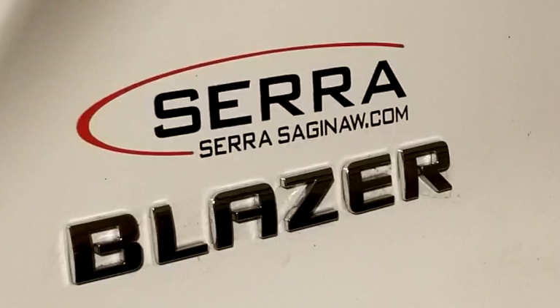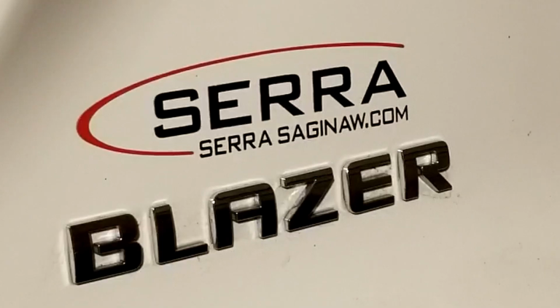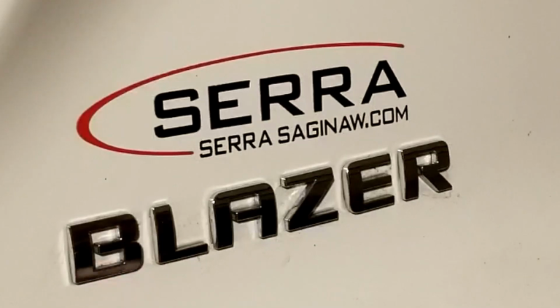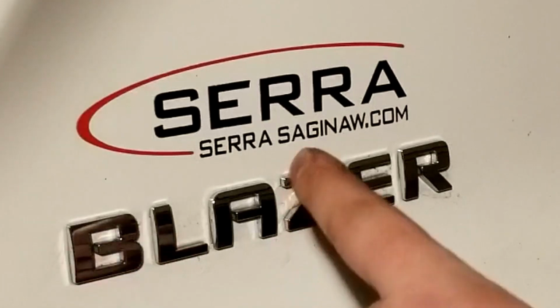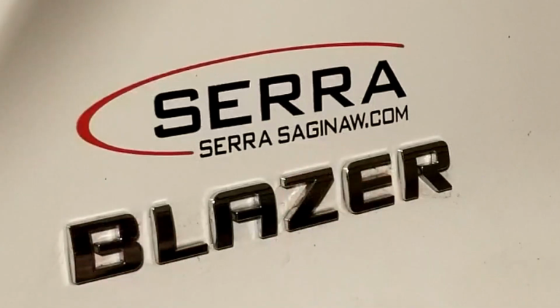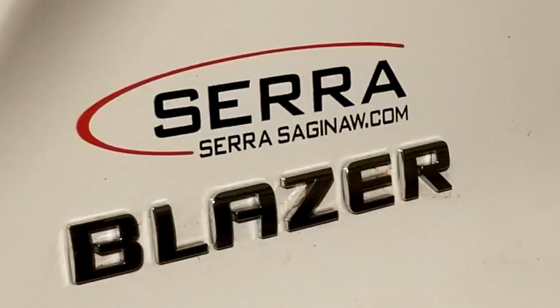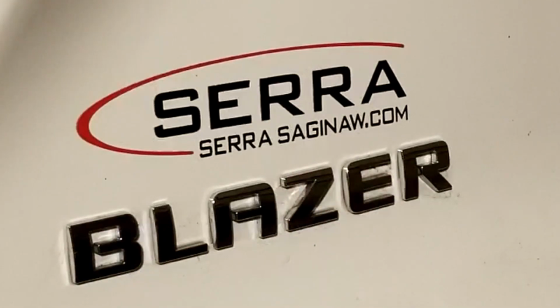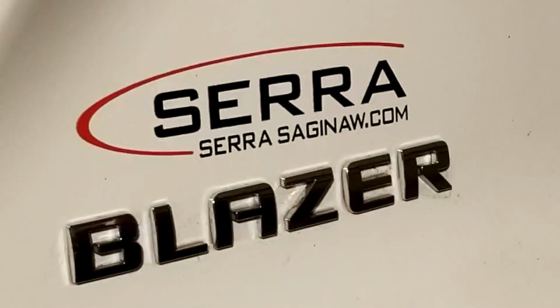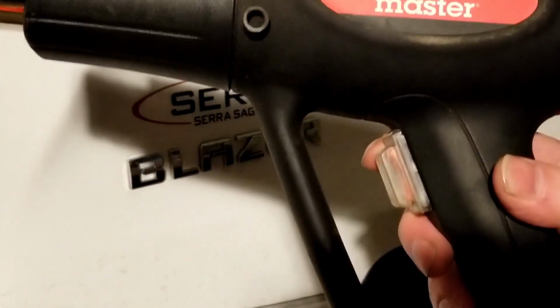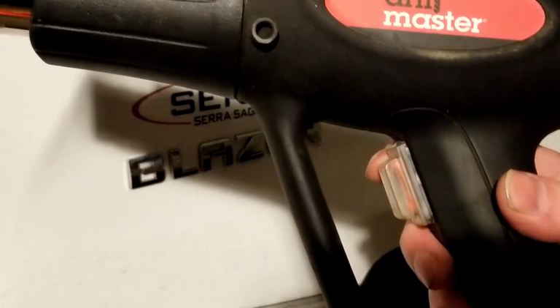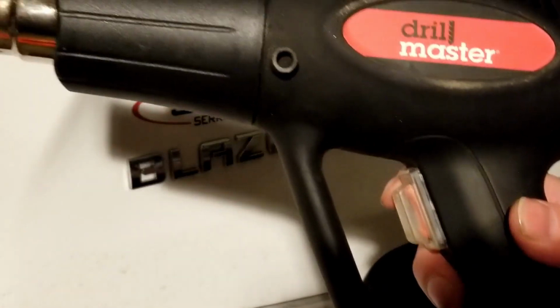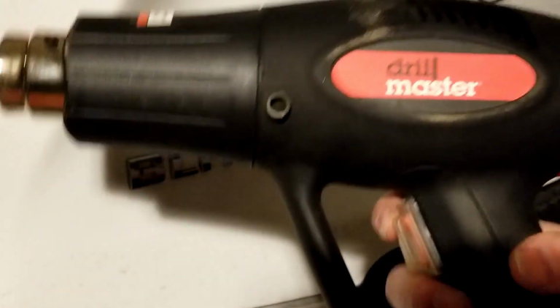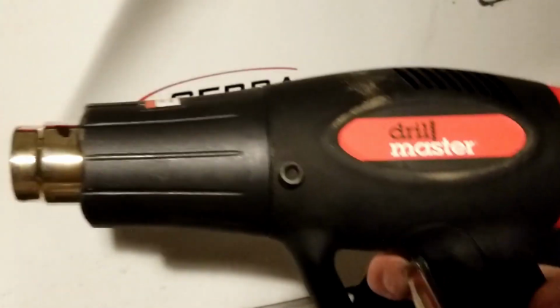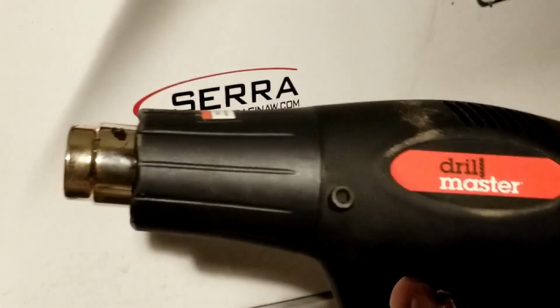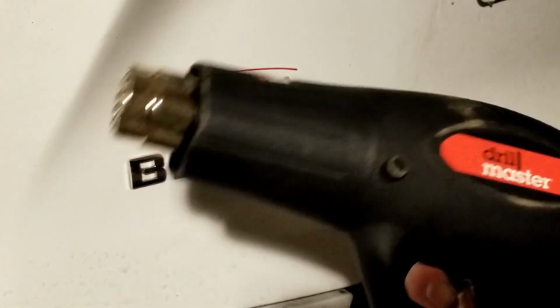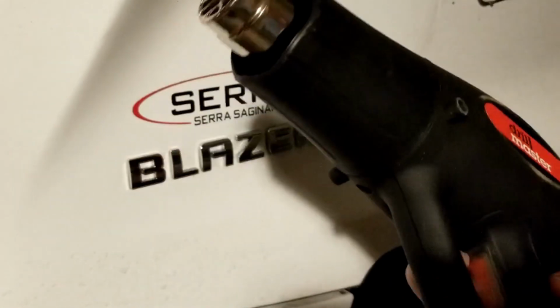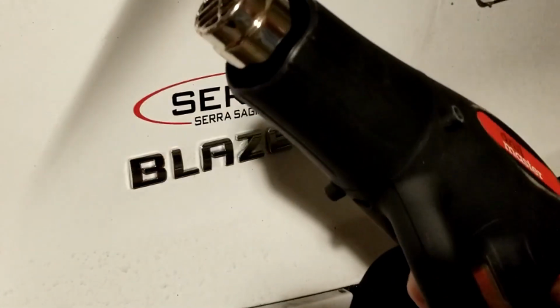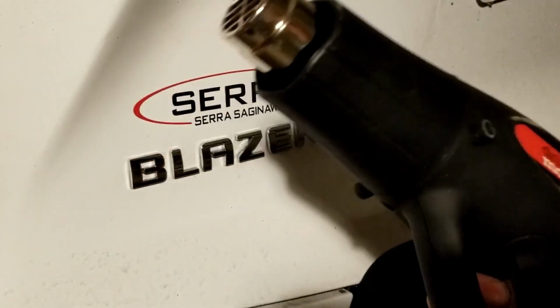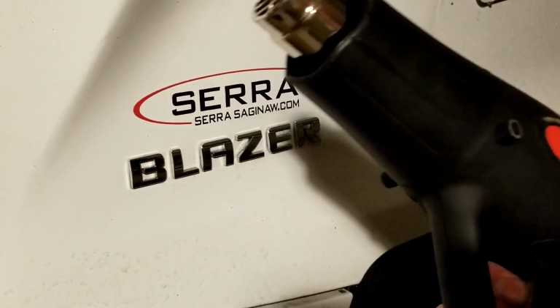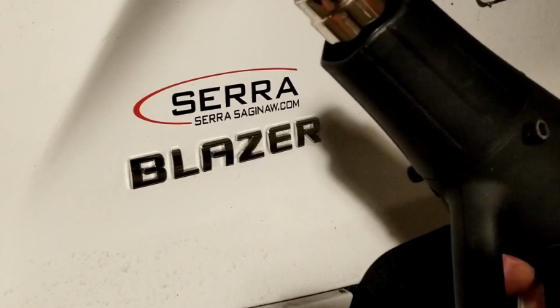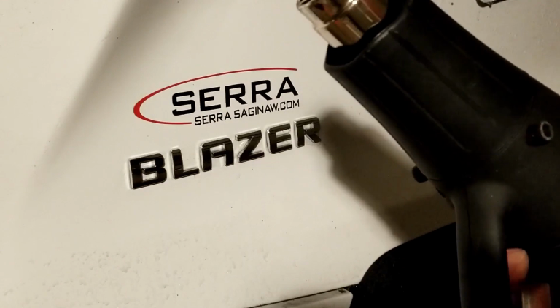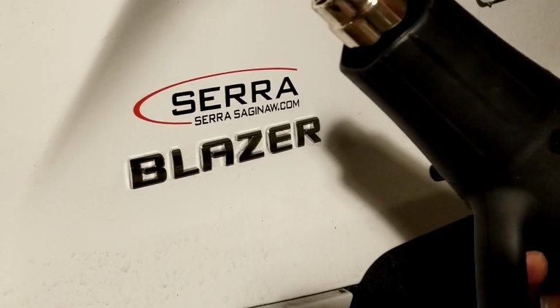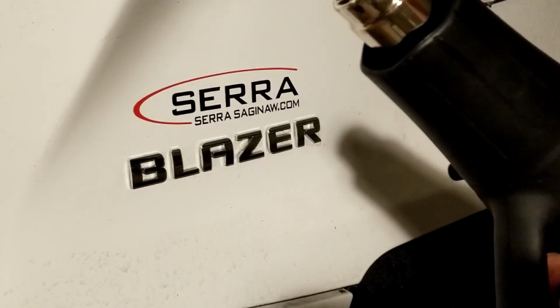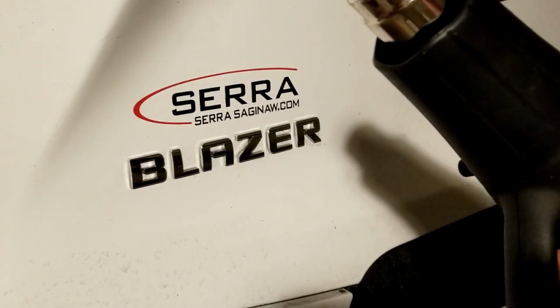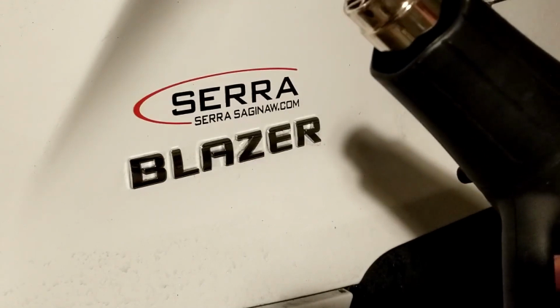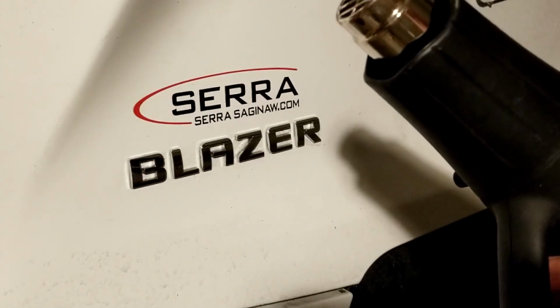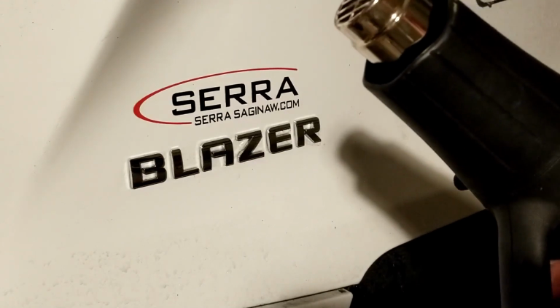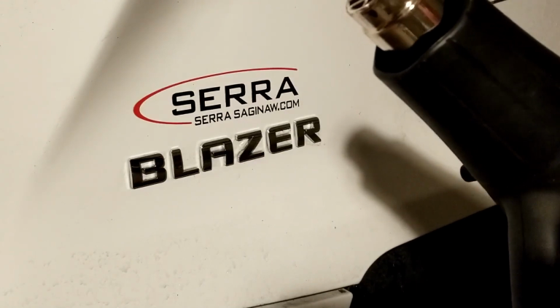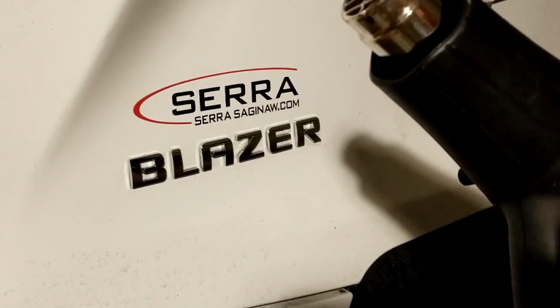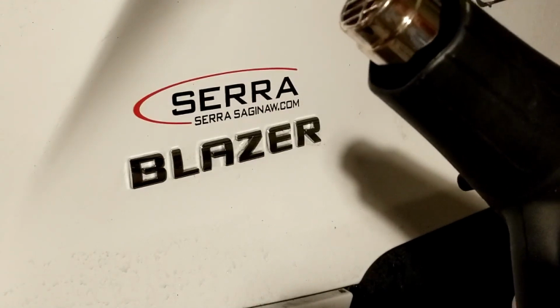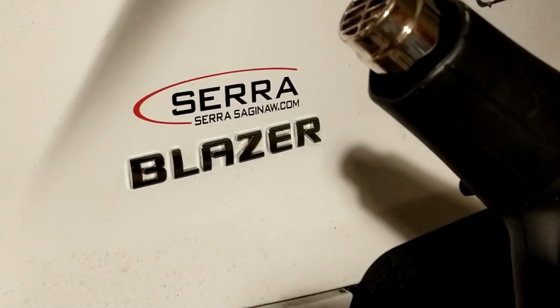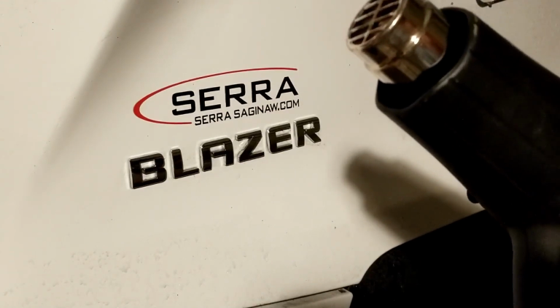So, Mongo, I'll show you how to take that off. You're gonna need a nice heat gun. This one has a couple of settings — high and low.